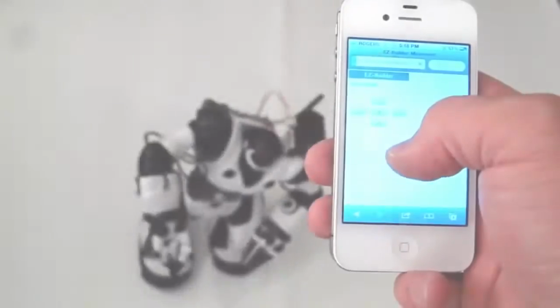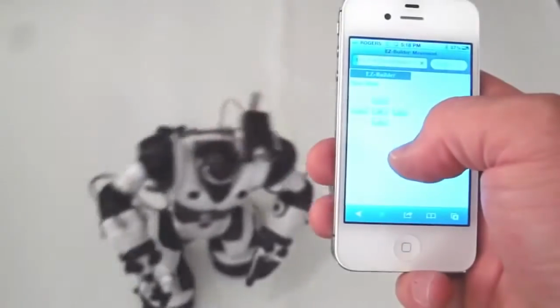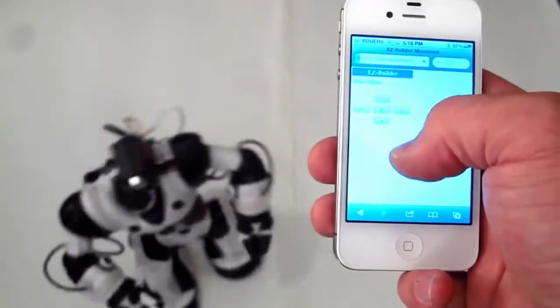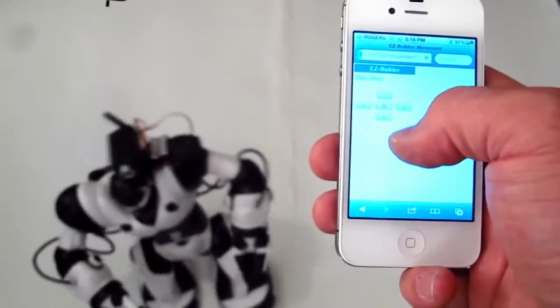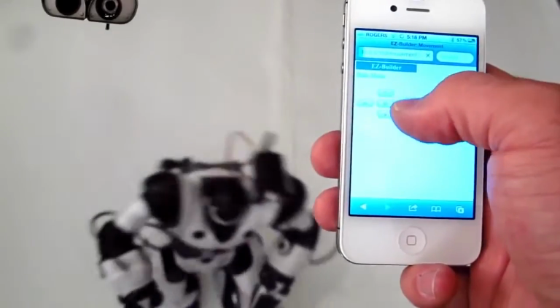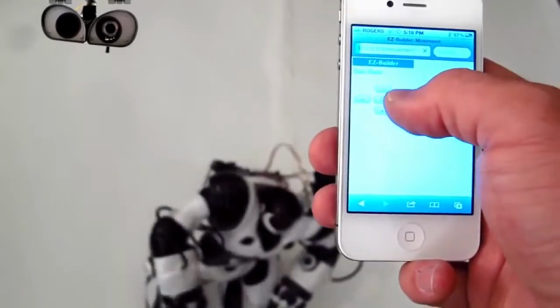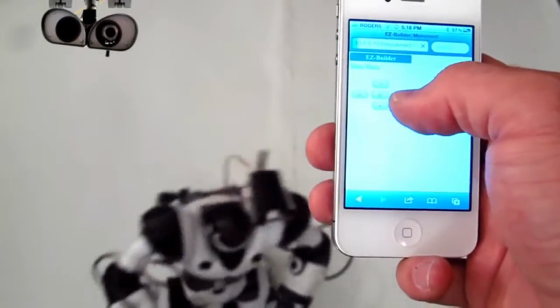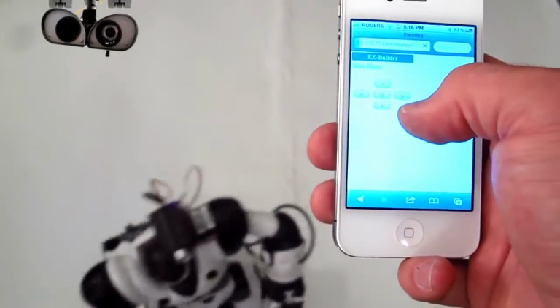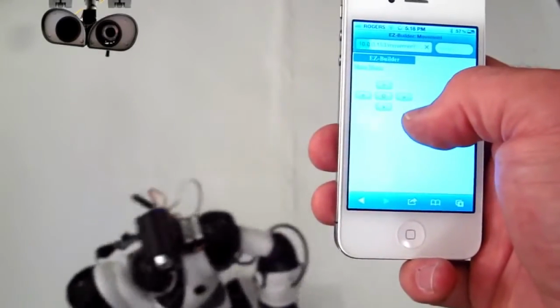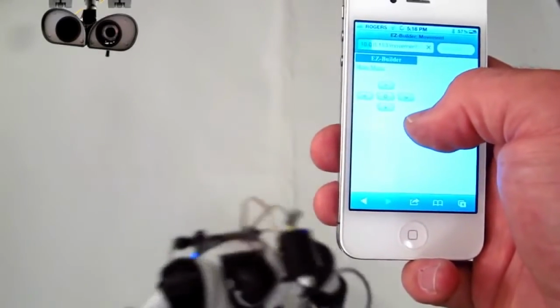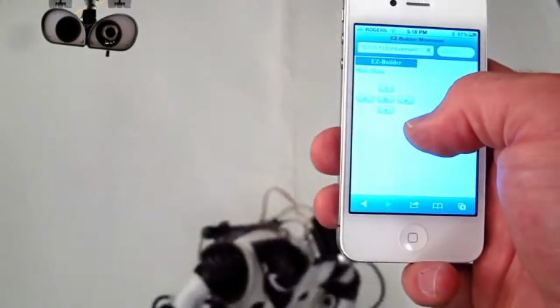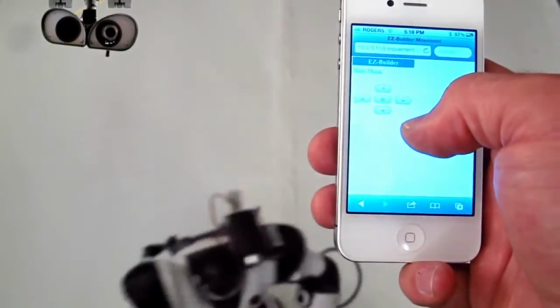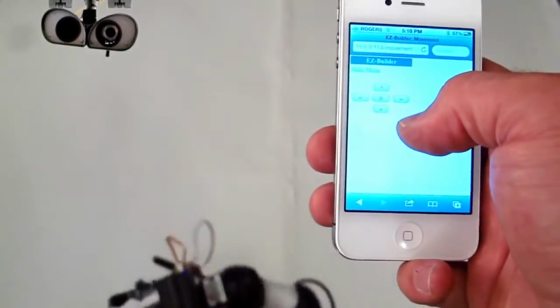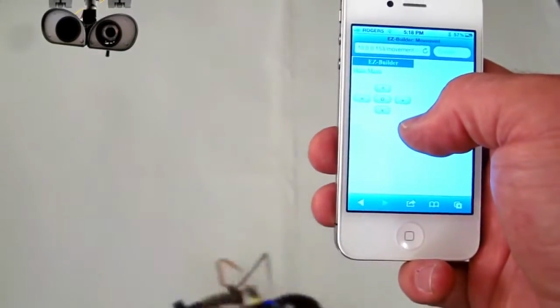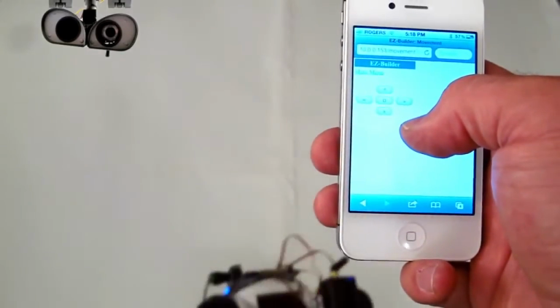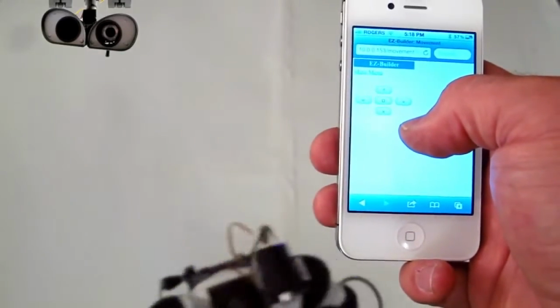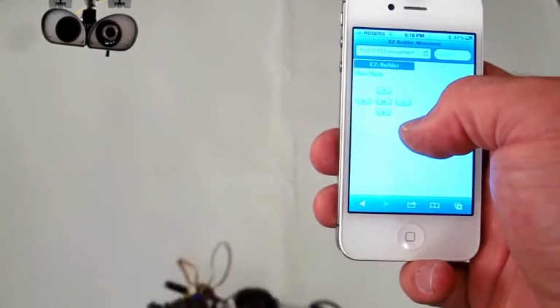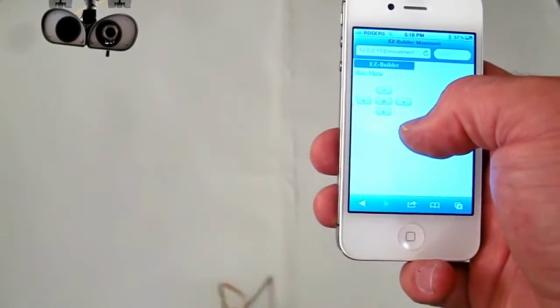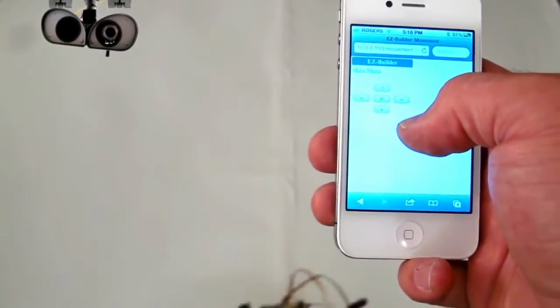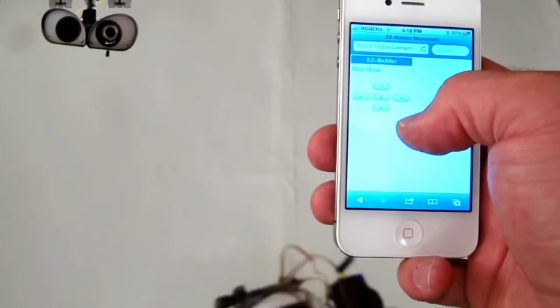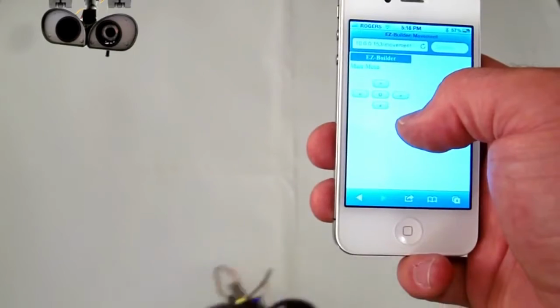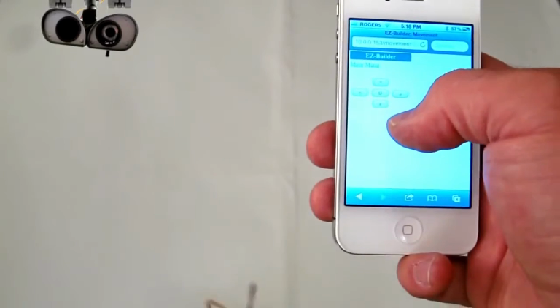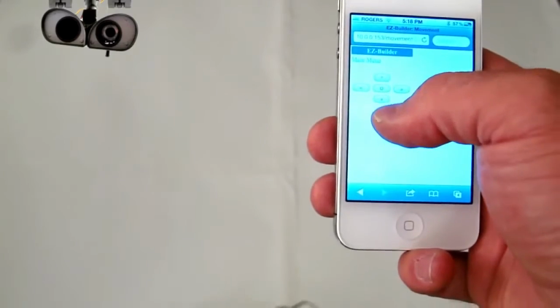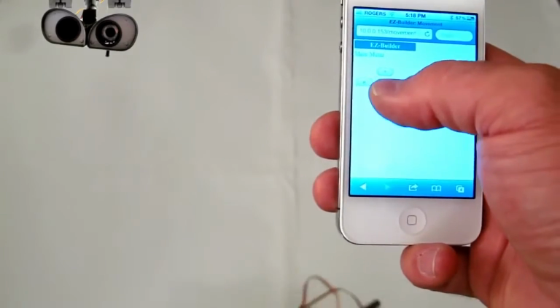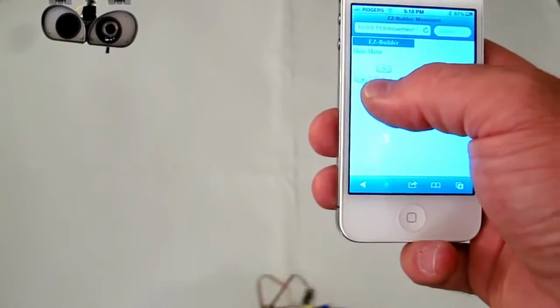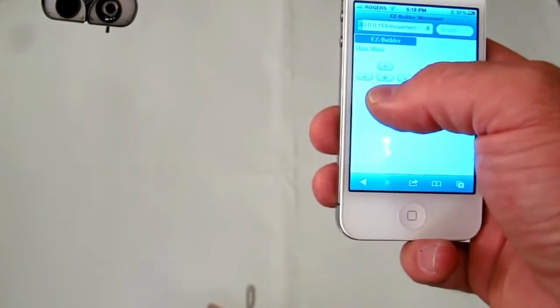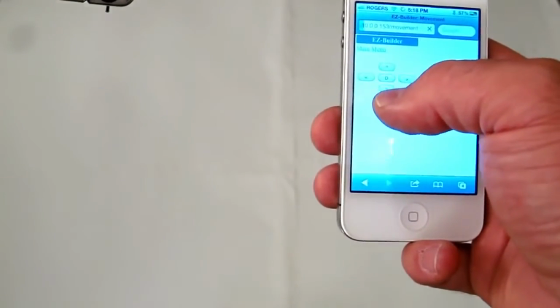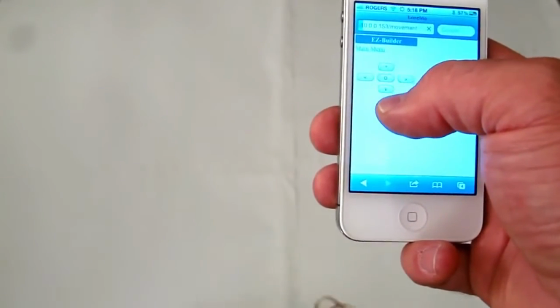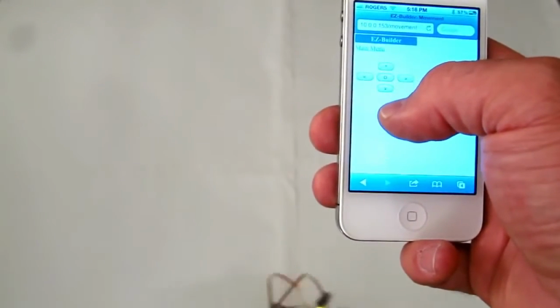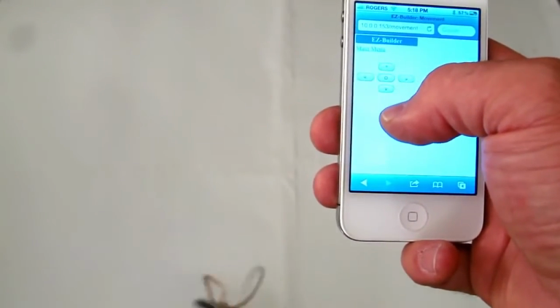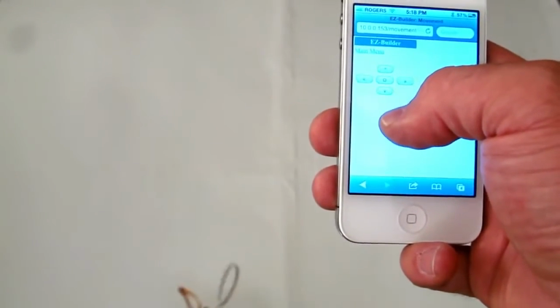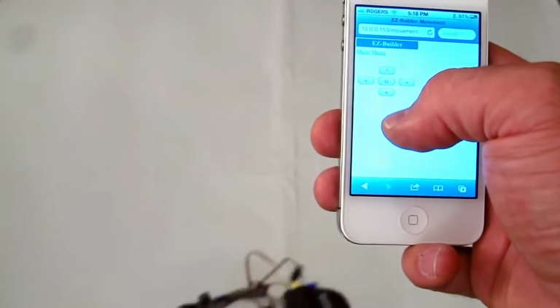Using the built-in web server, I can connect to it through my iPhone, and I can control him remotely this way.